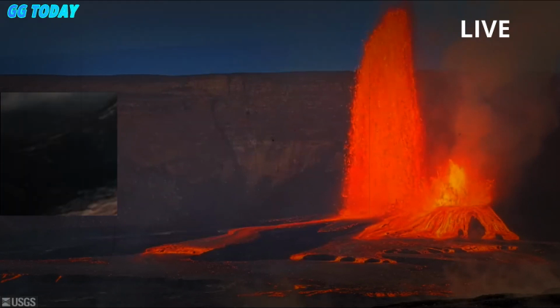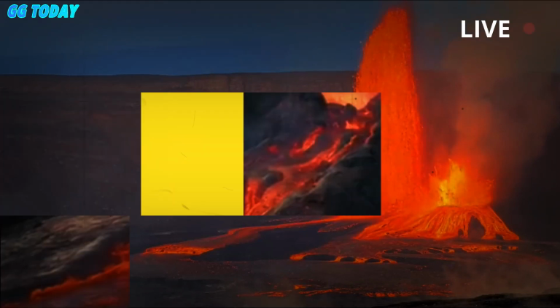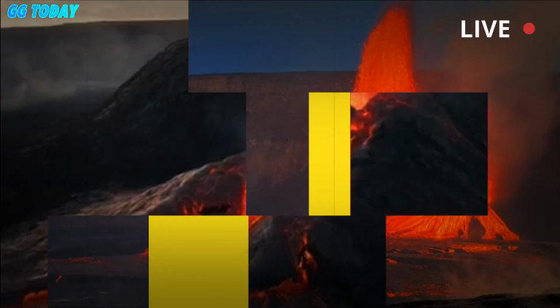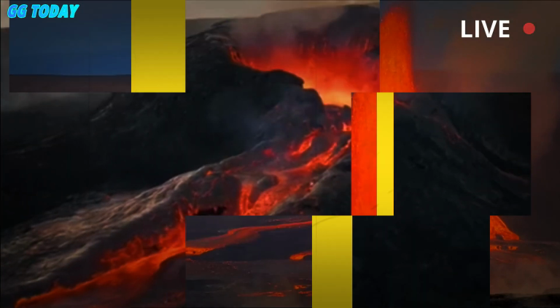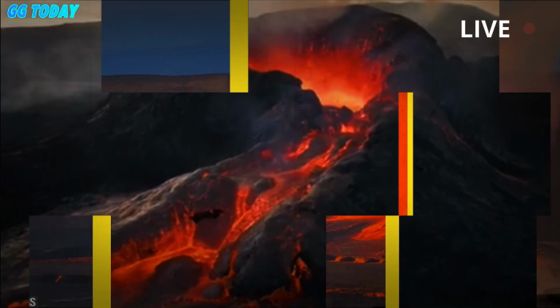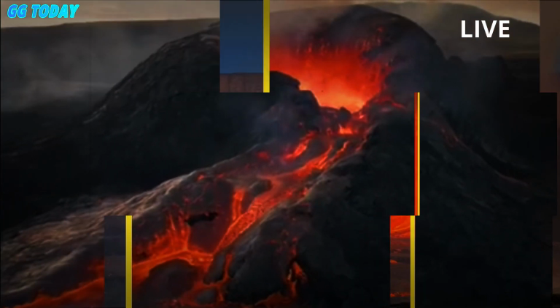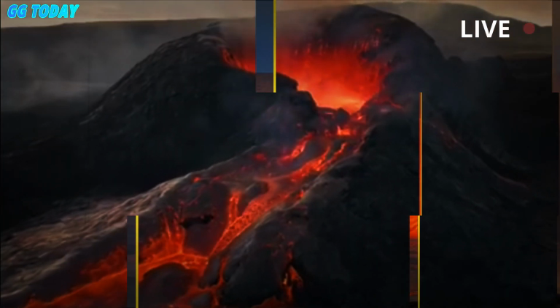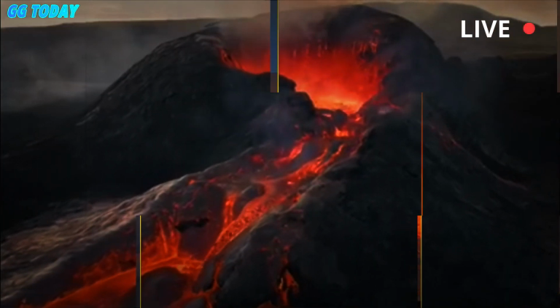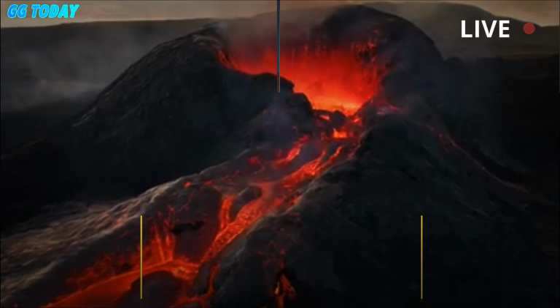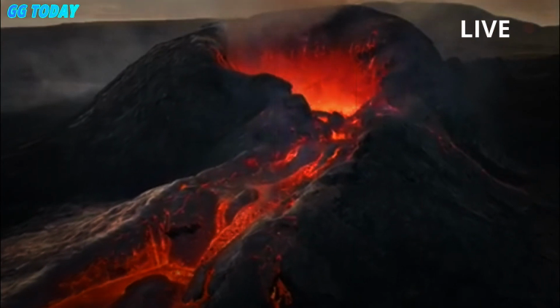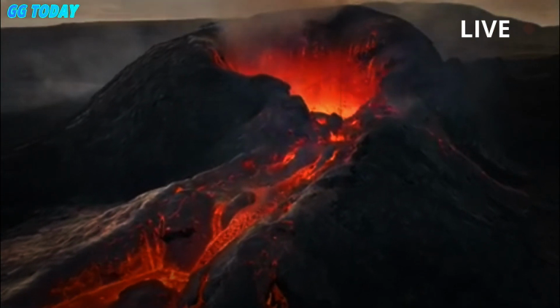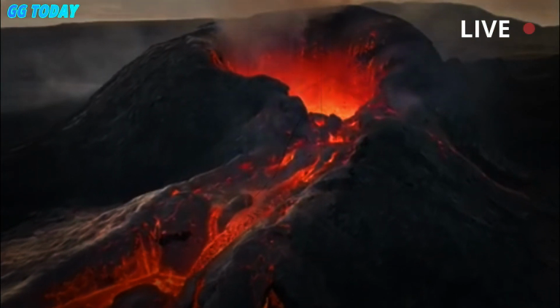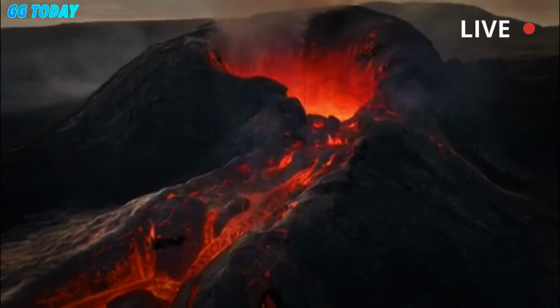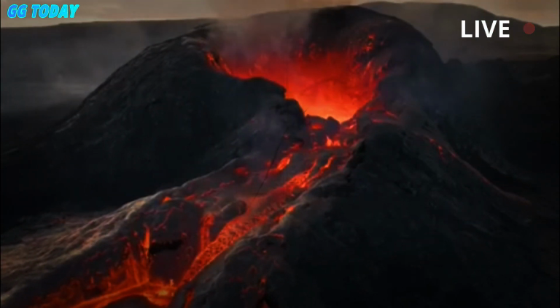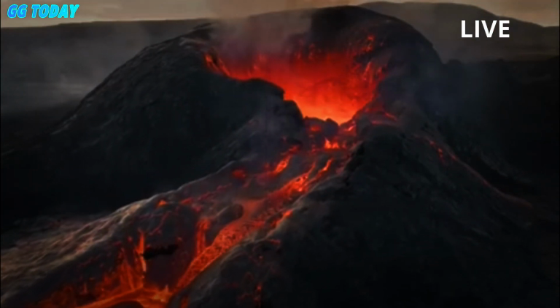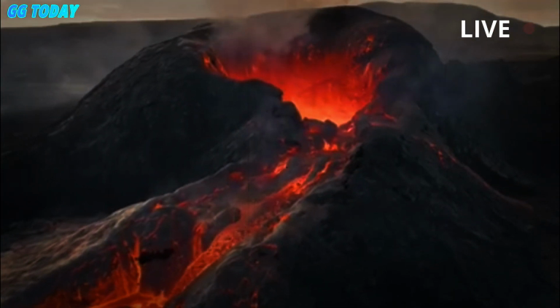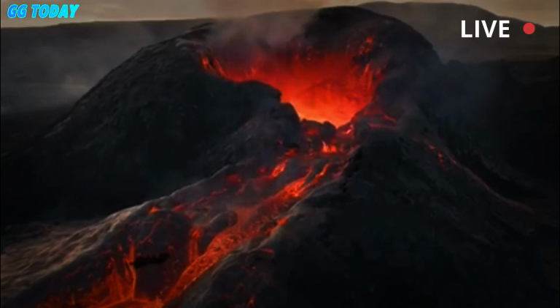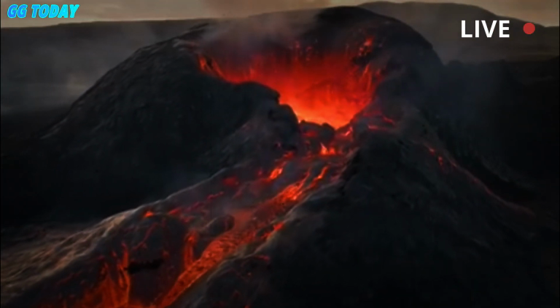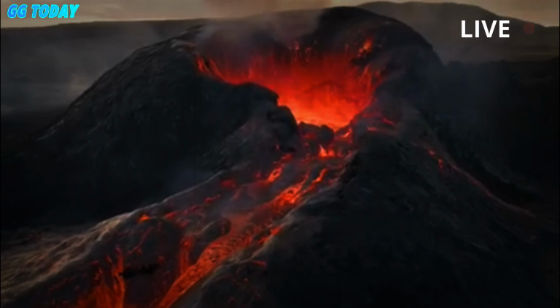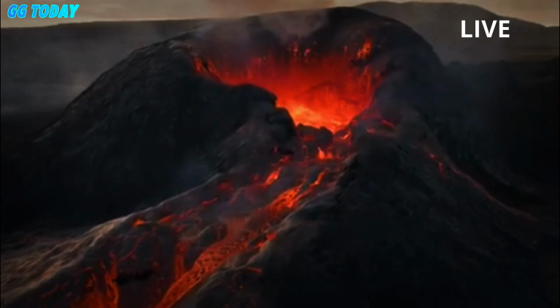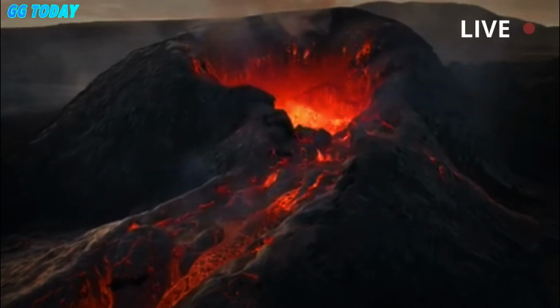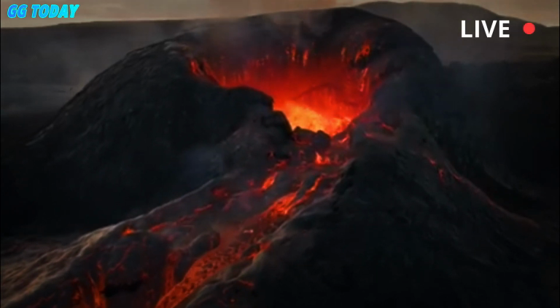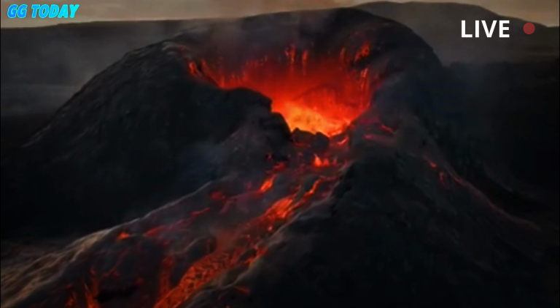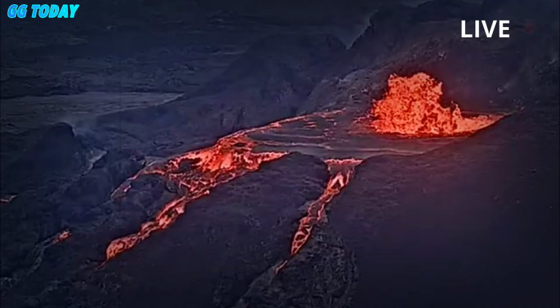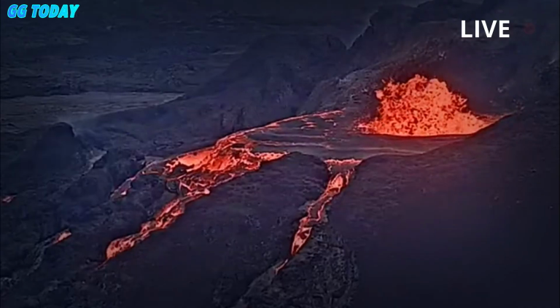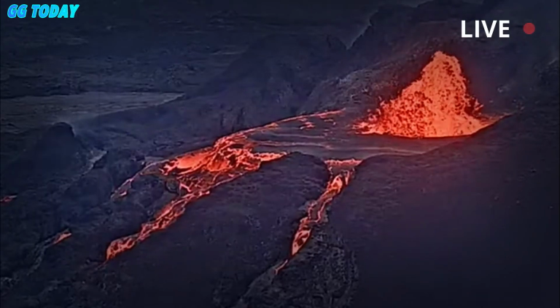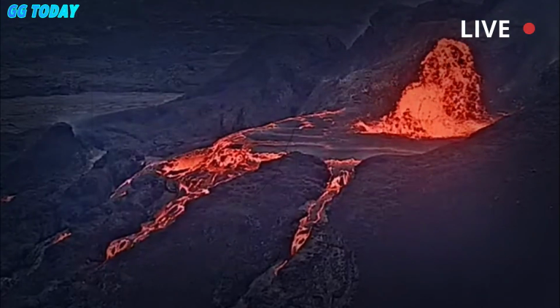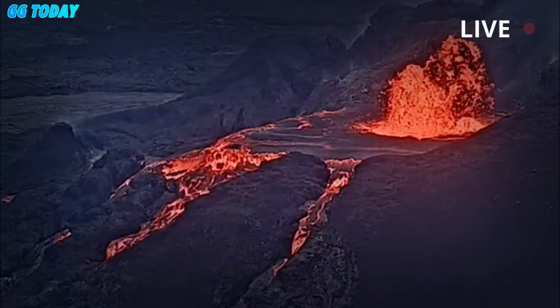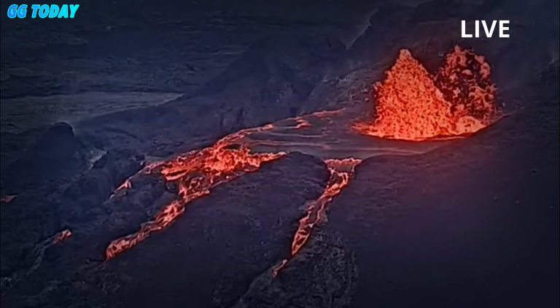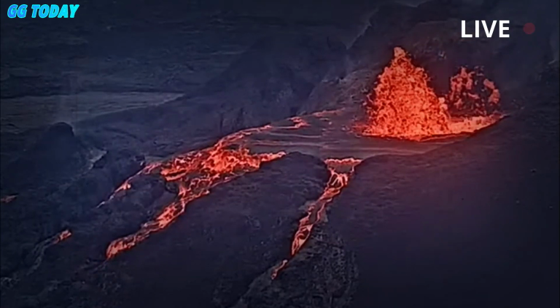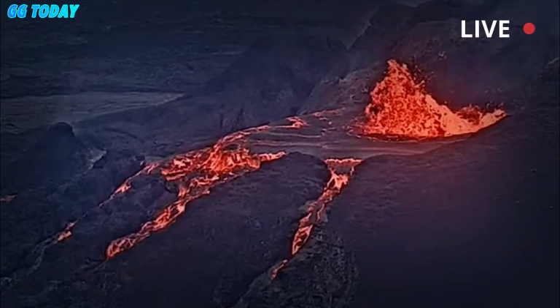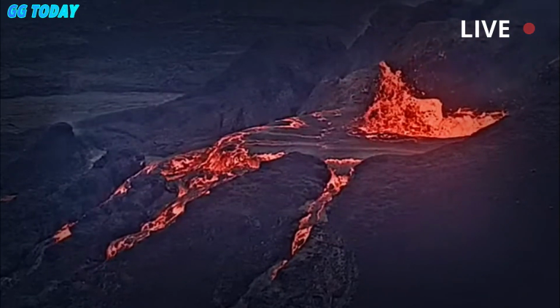Lava remains within the volcano's summit caldera and within the park, and no residential areas are threatened.